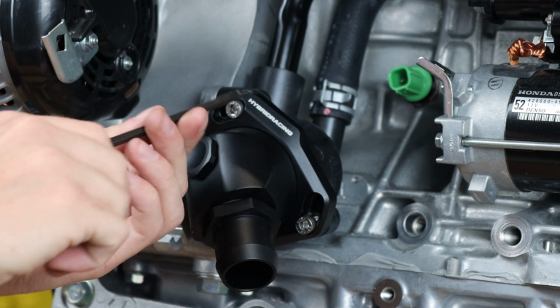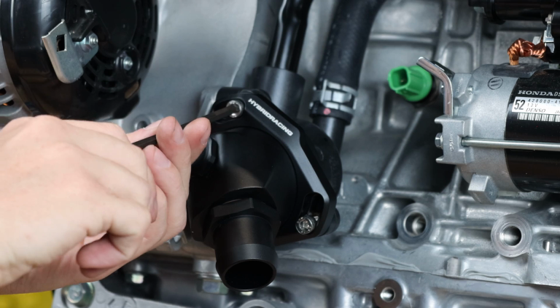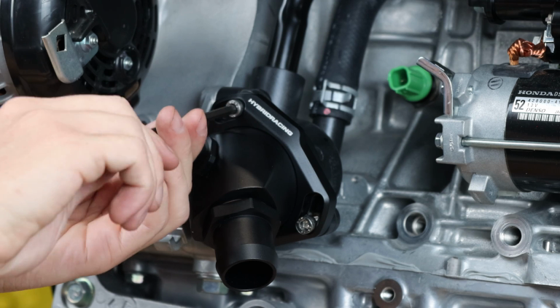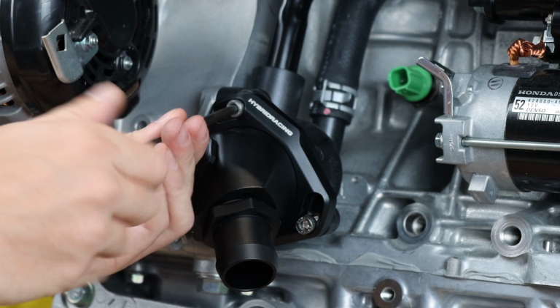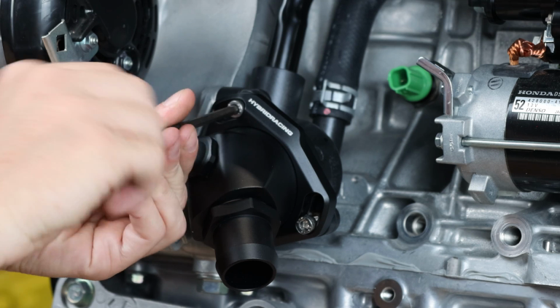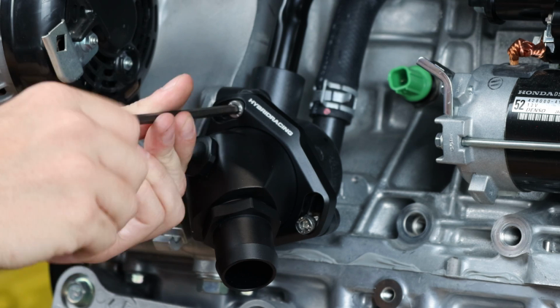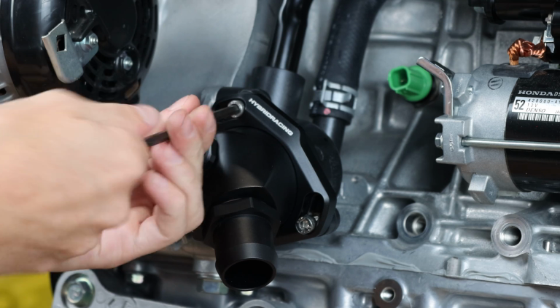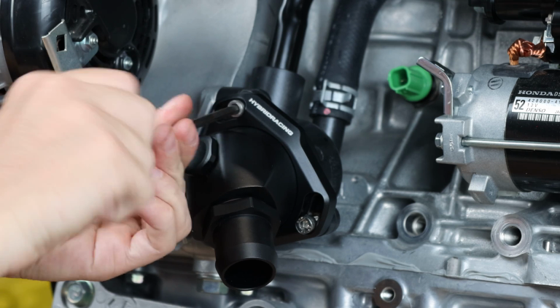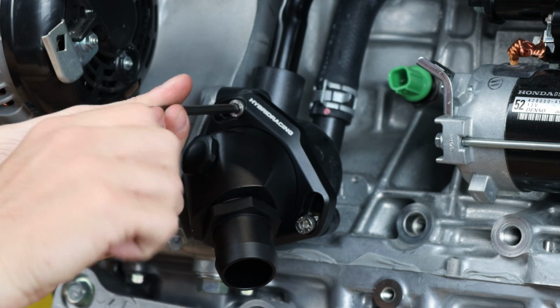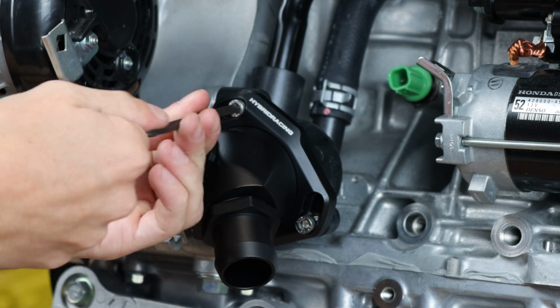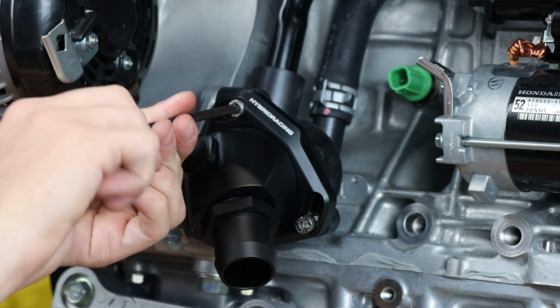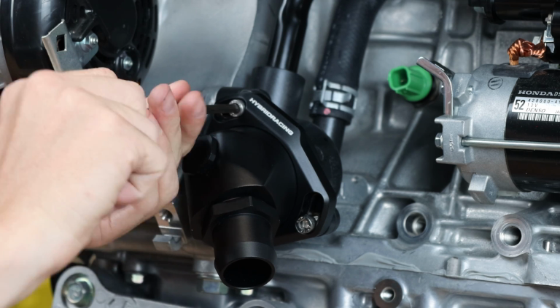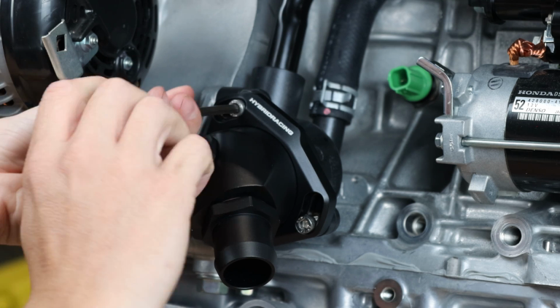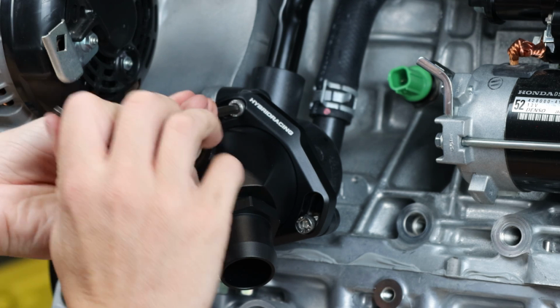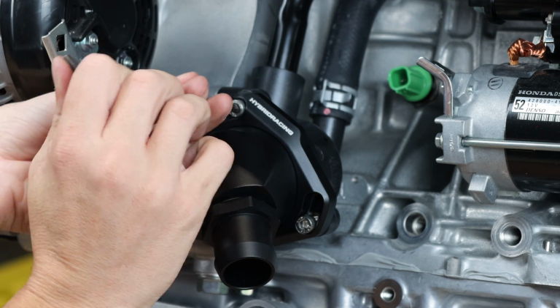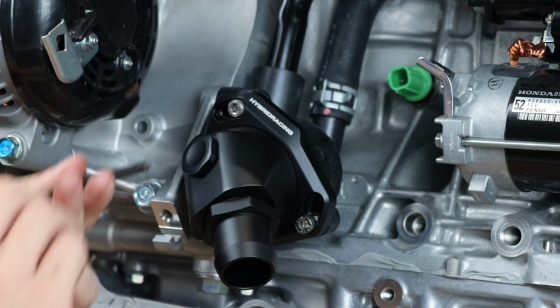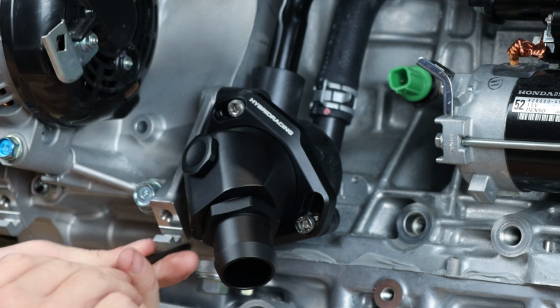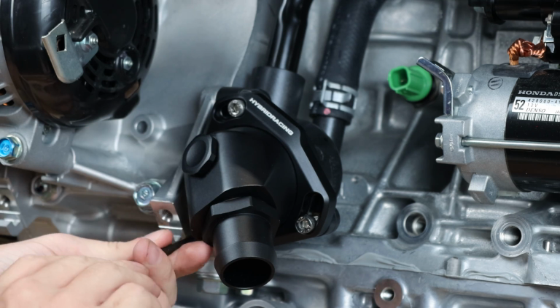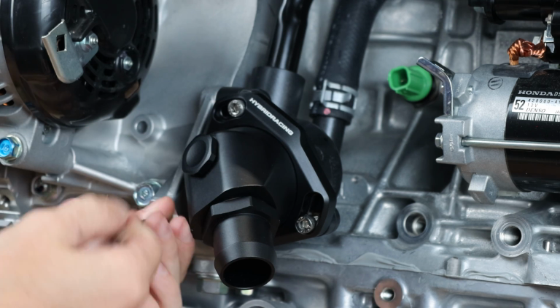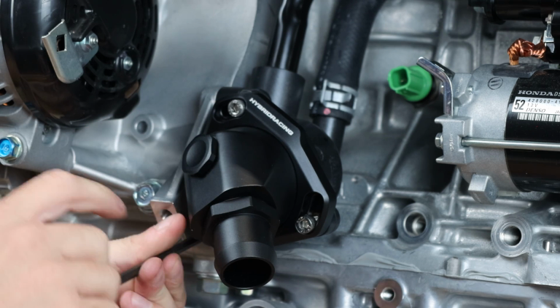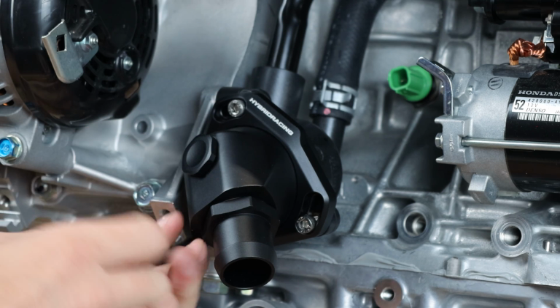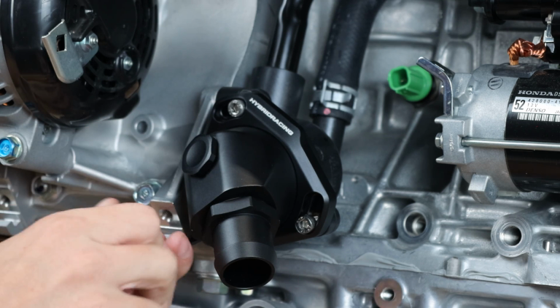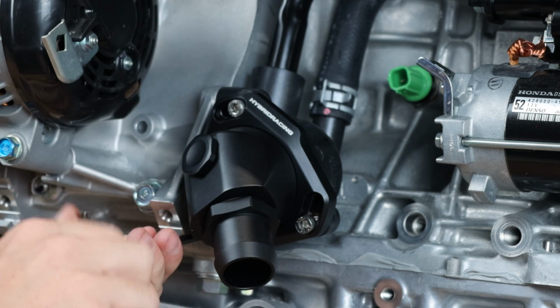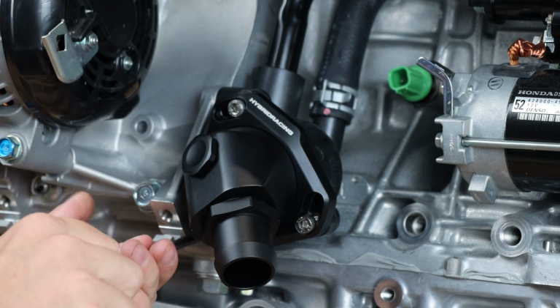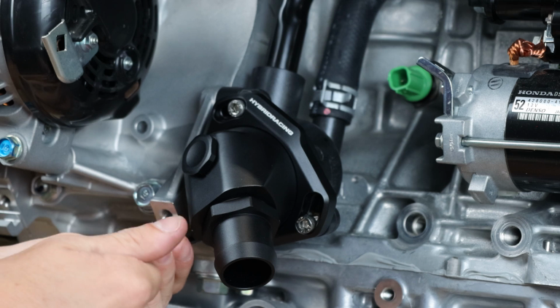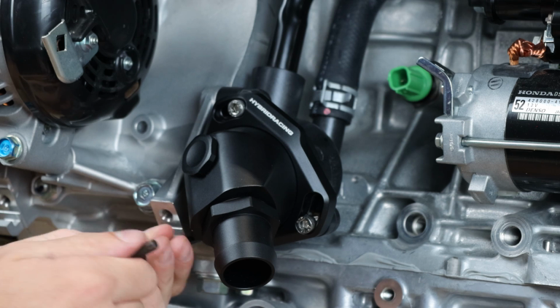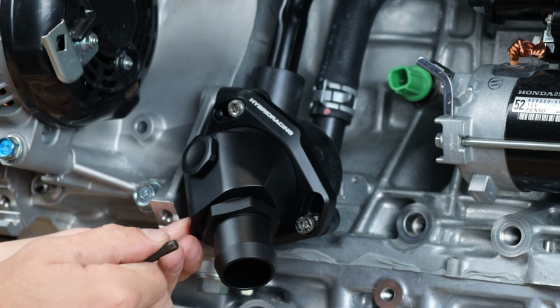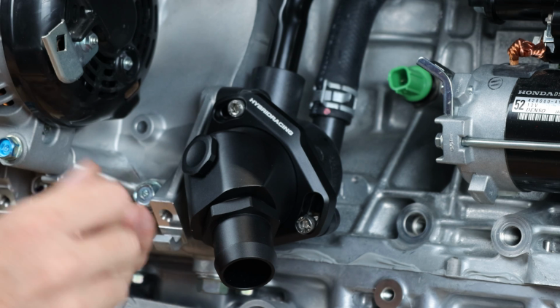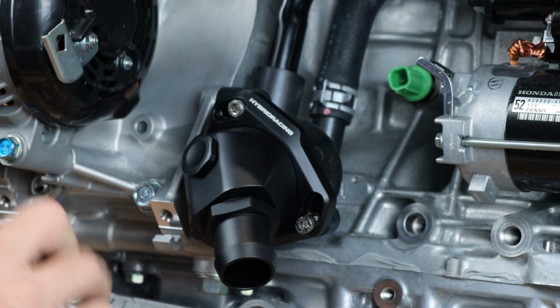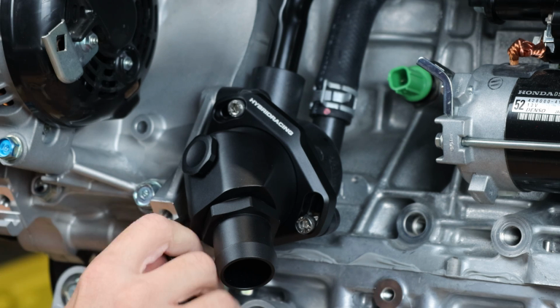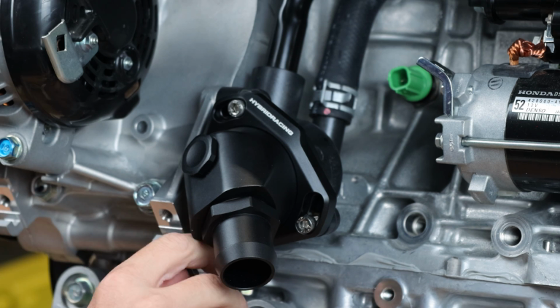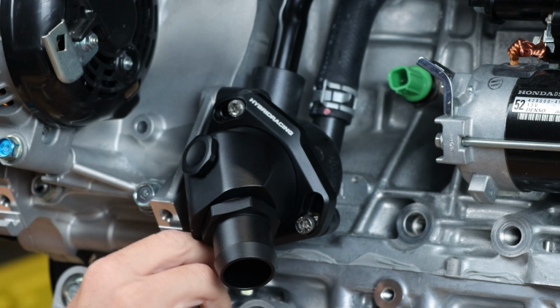Lastly, torque all three bolts to 7.2 foot-pounds. Once you've done that, the installation is complete.